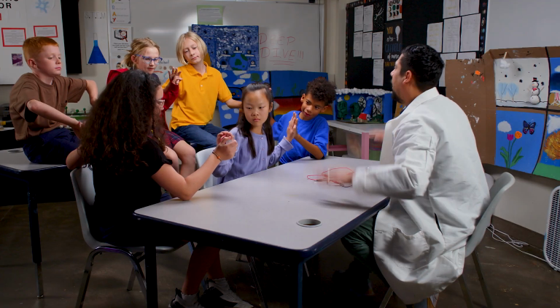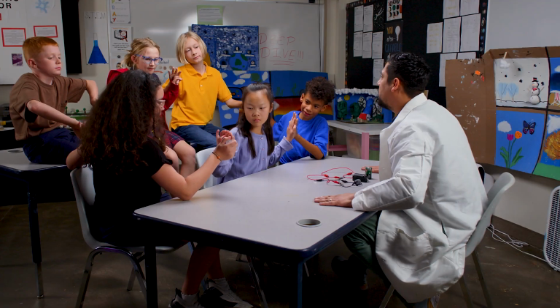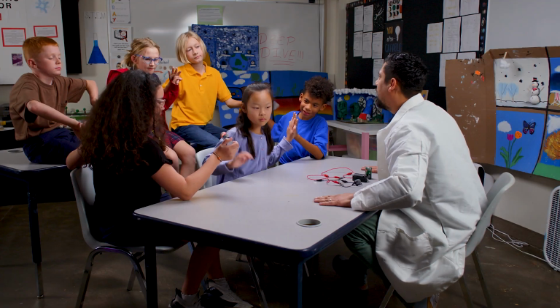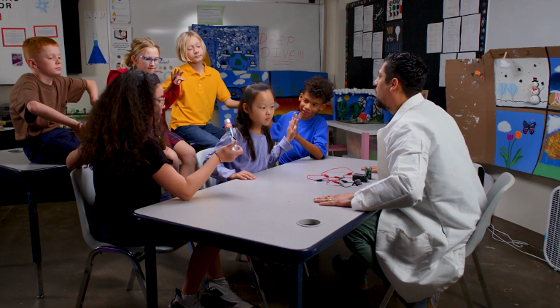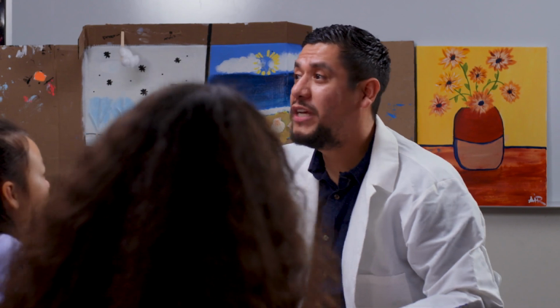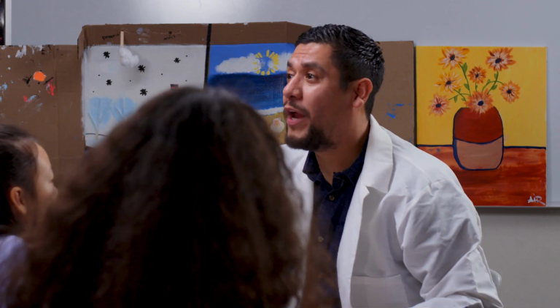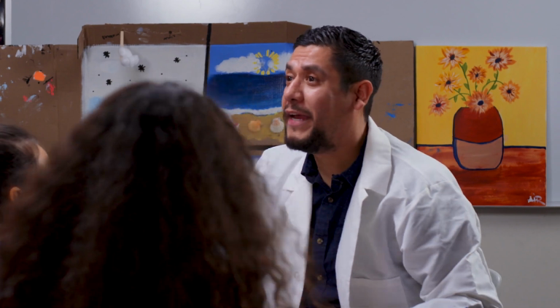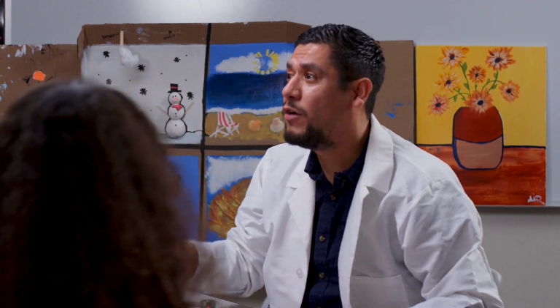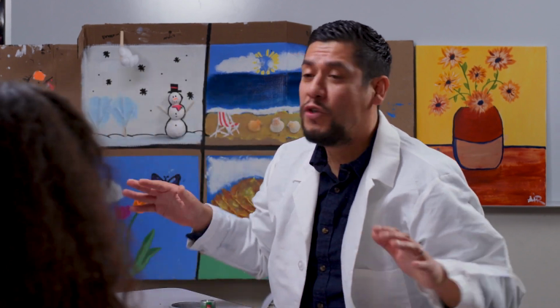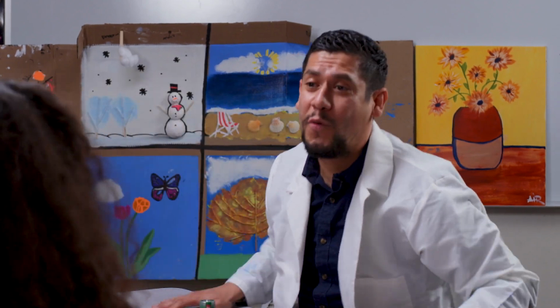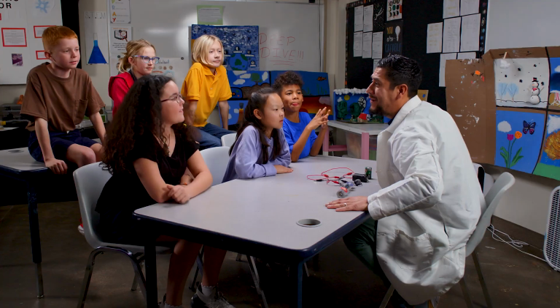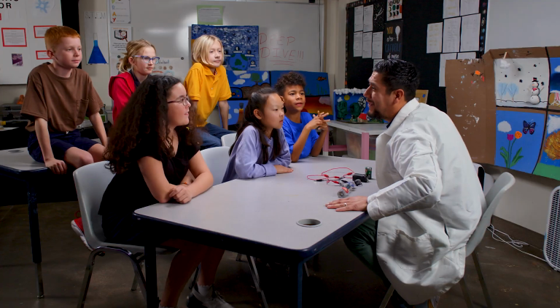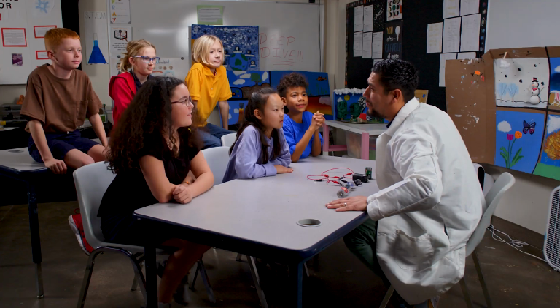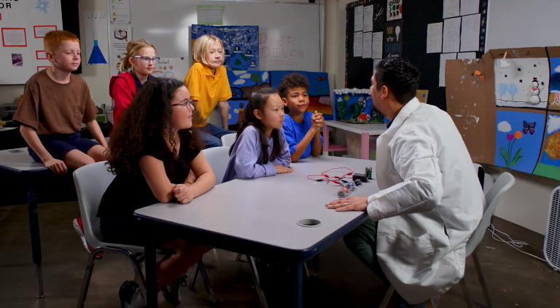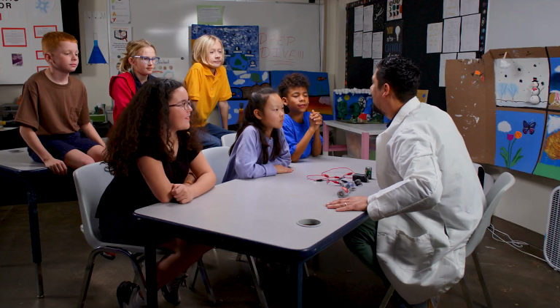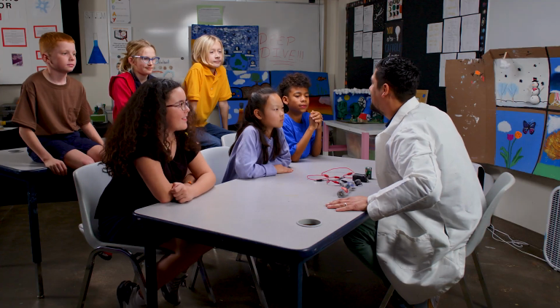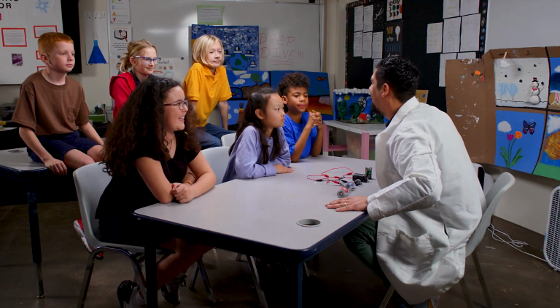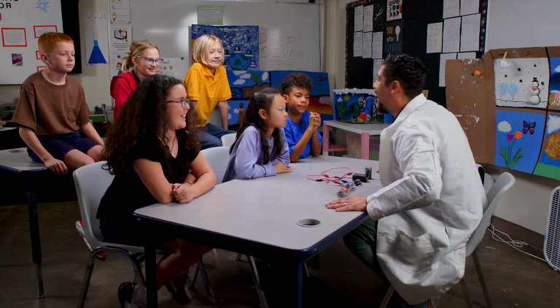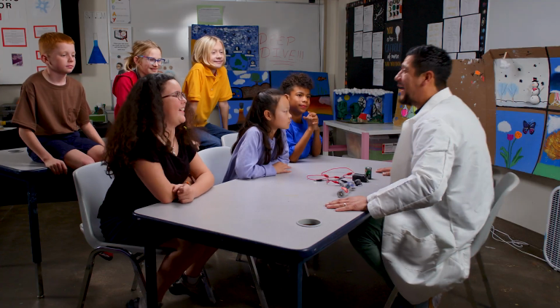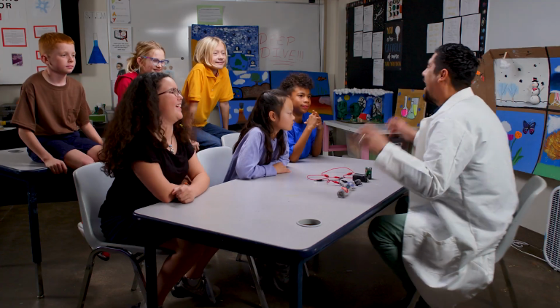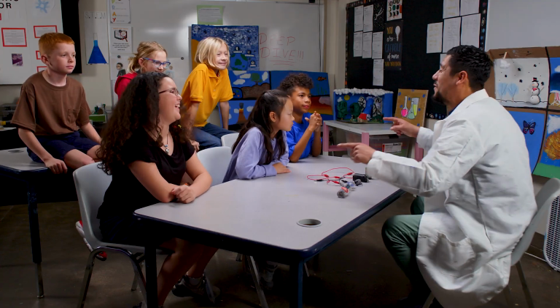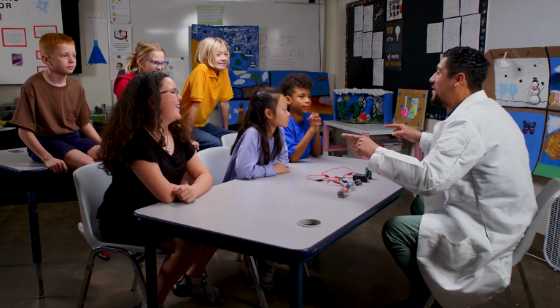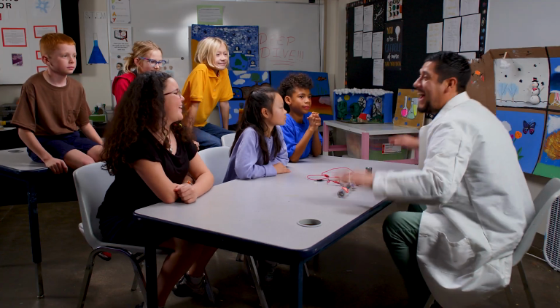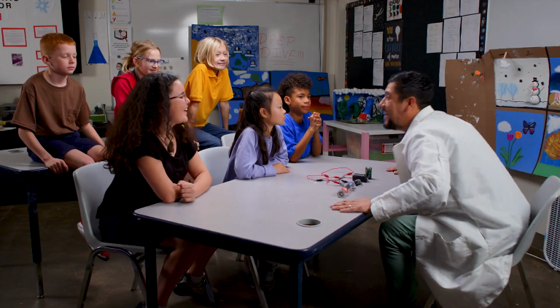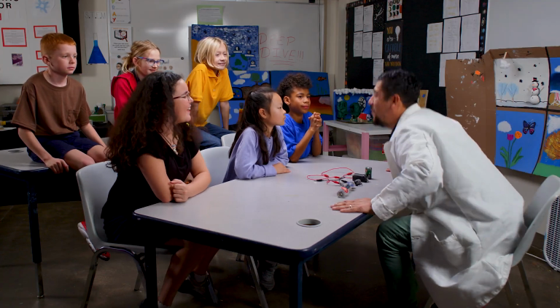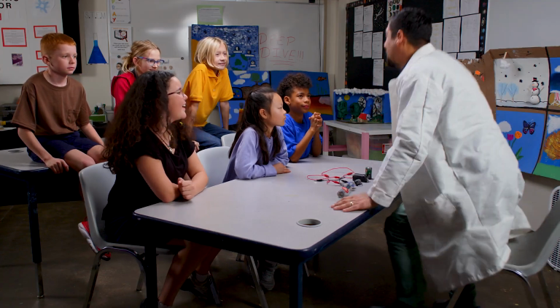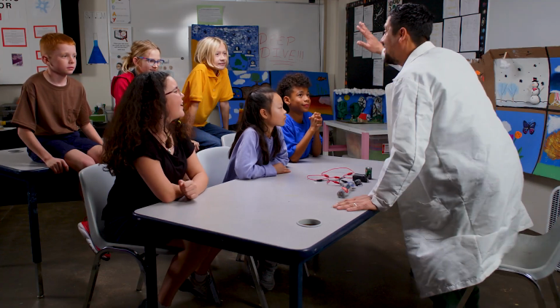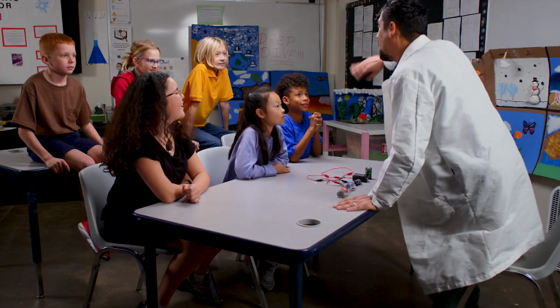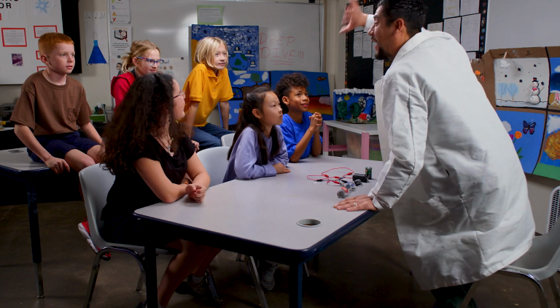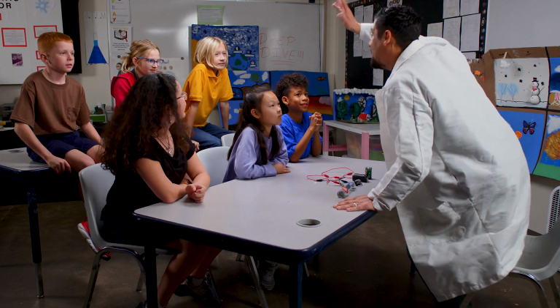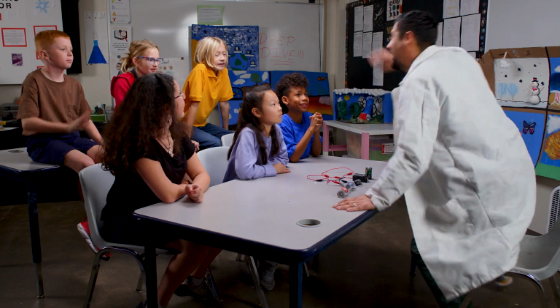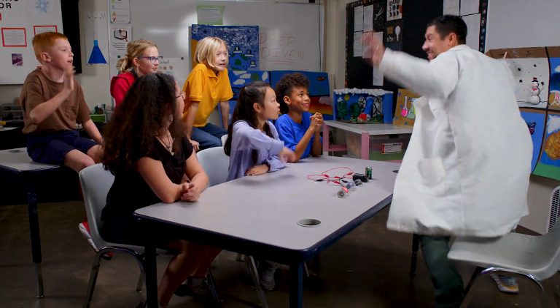Hey everybody, thanks for hanging out. You're quite electrifying, if I may say. Have a beautiful day — I've got to go back to the show. Bye everybody!